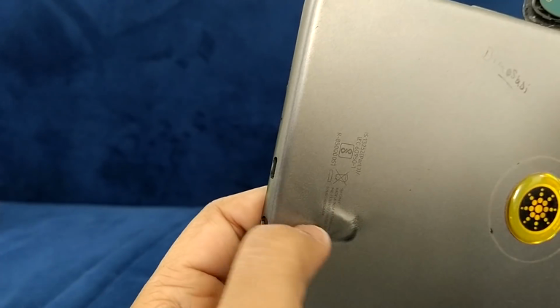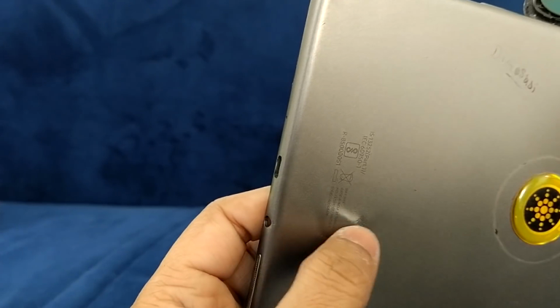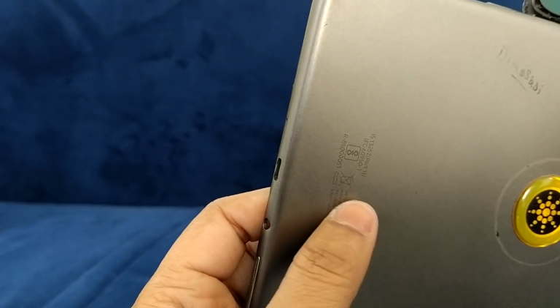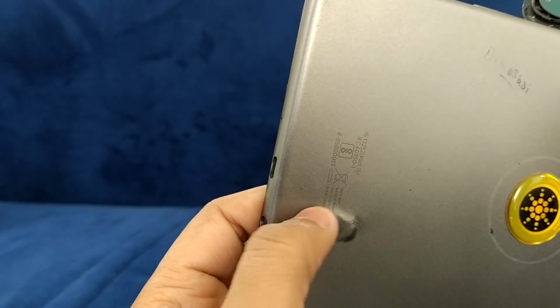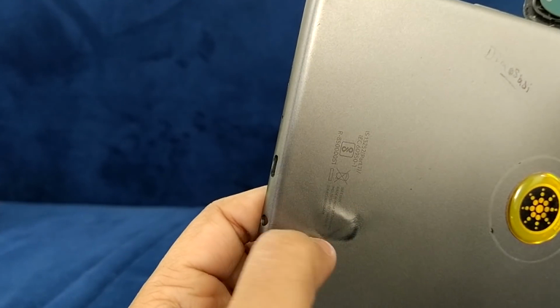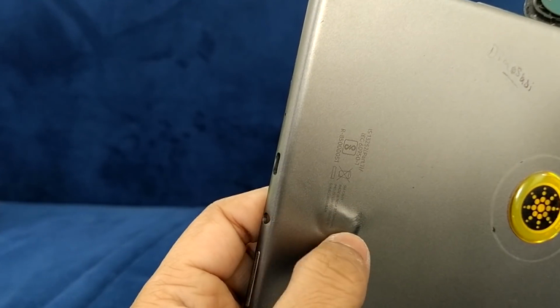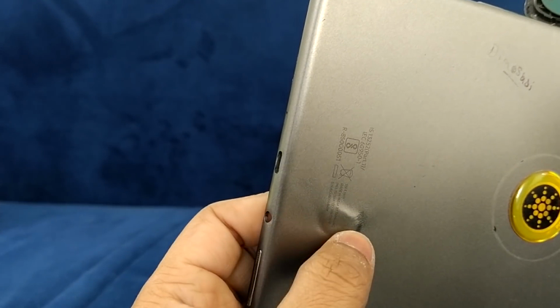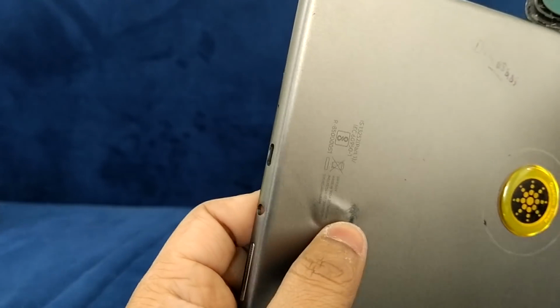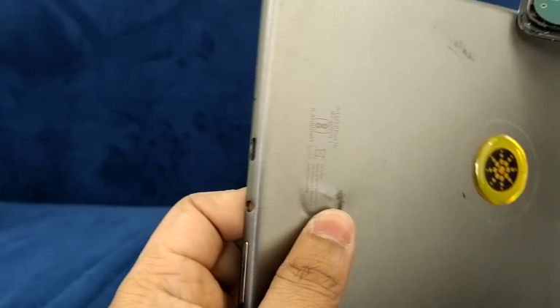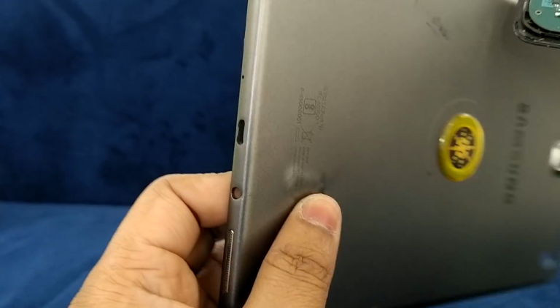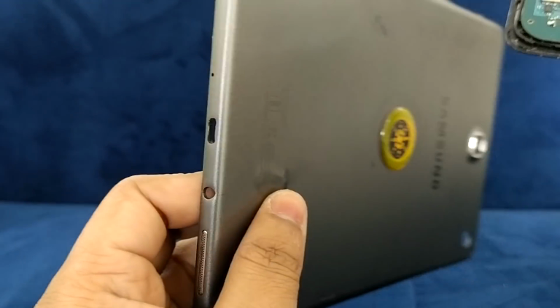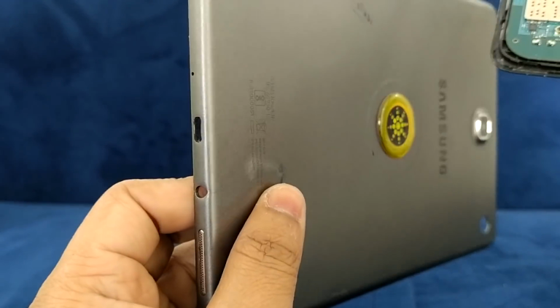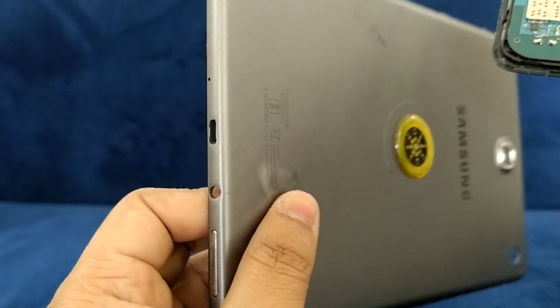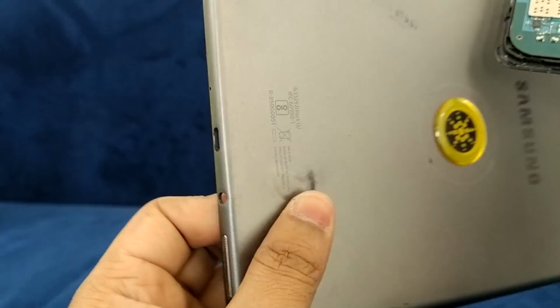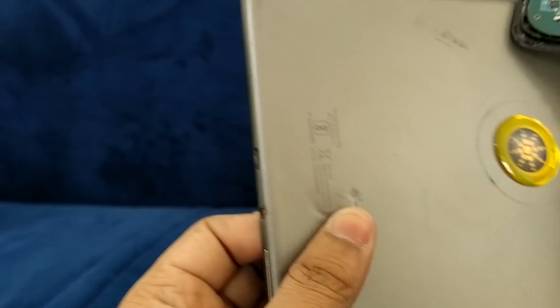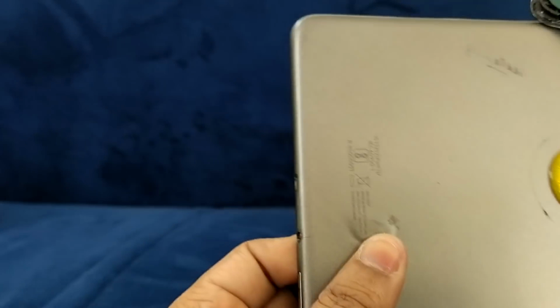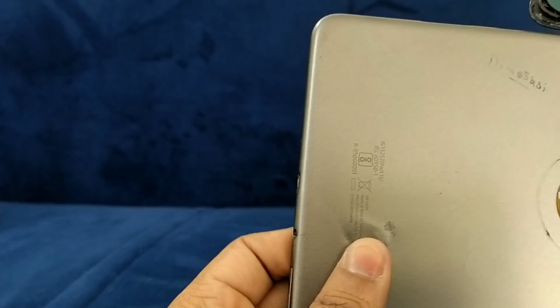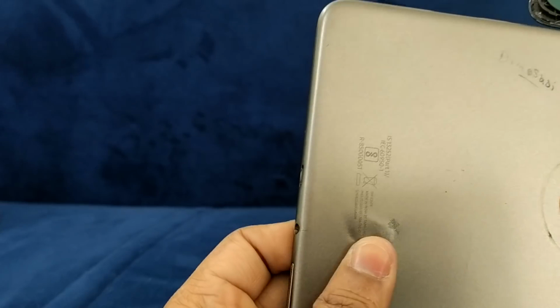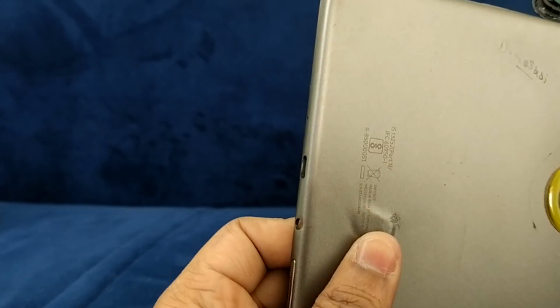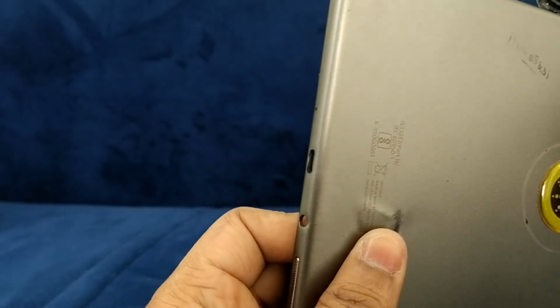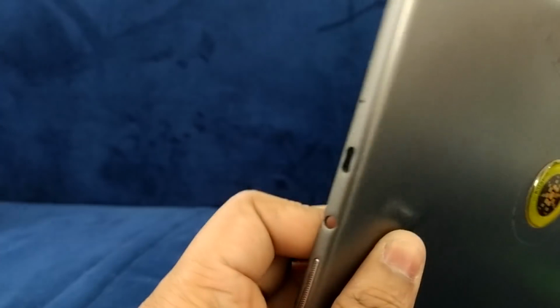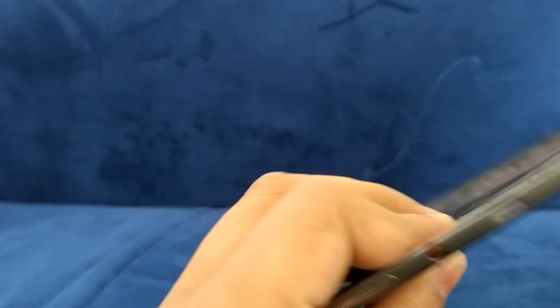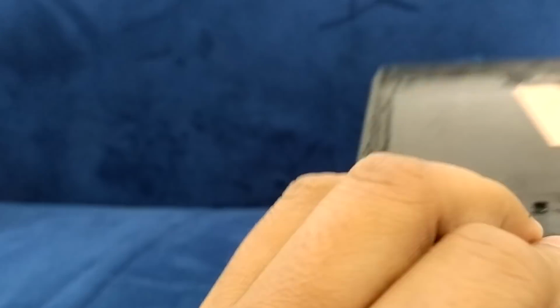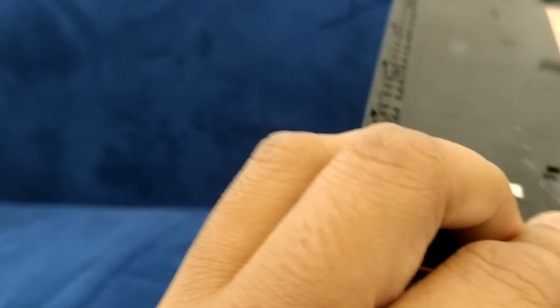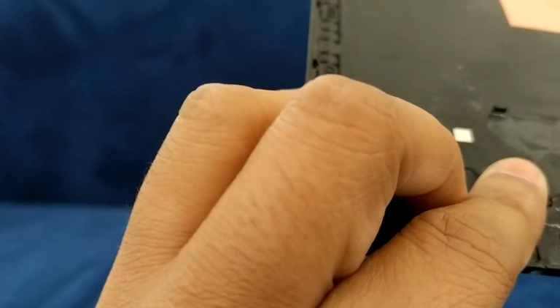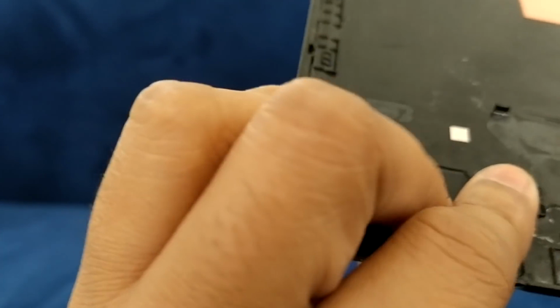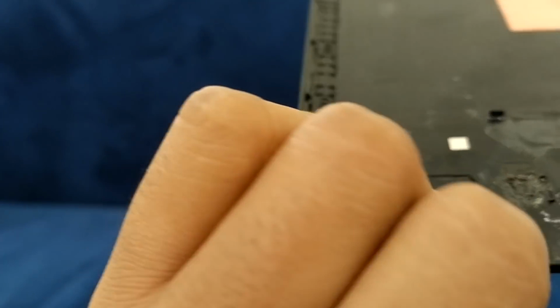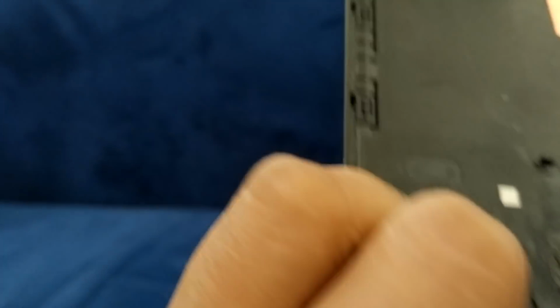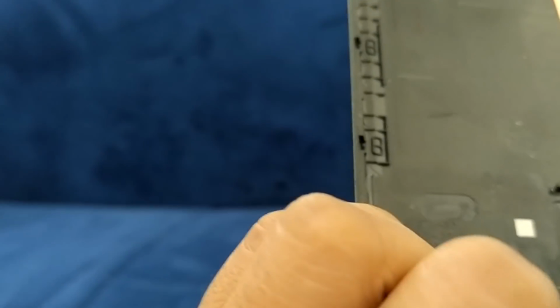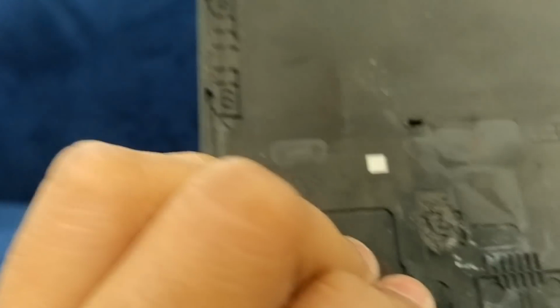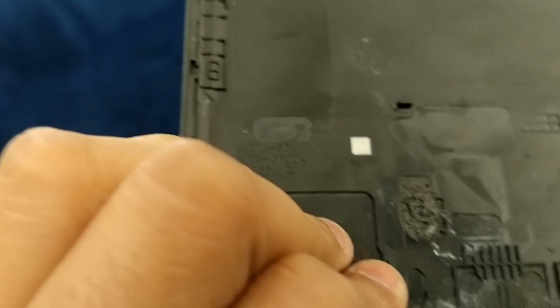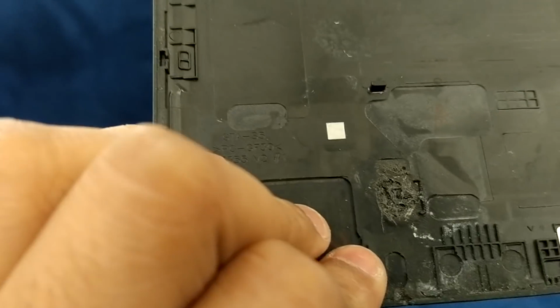This is the damaged tab — the charging section was fully burned out. You can see the body is melted where the damage occurred.